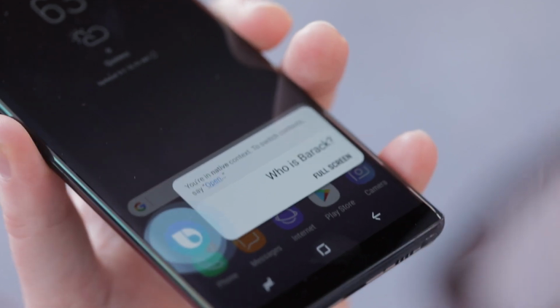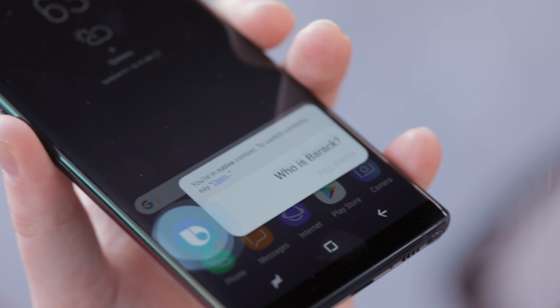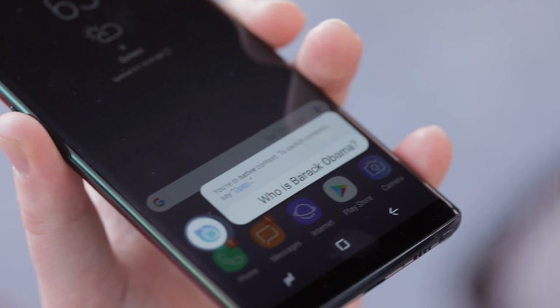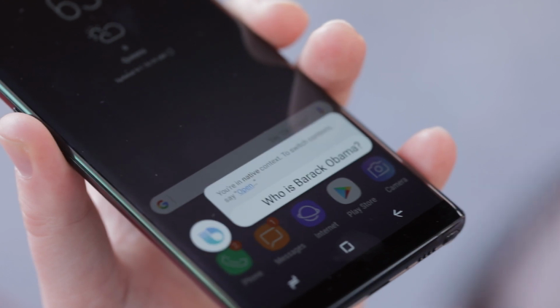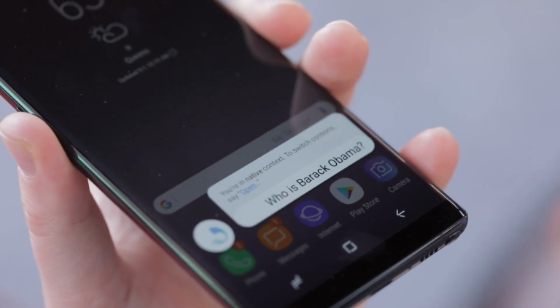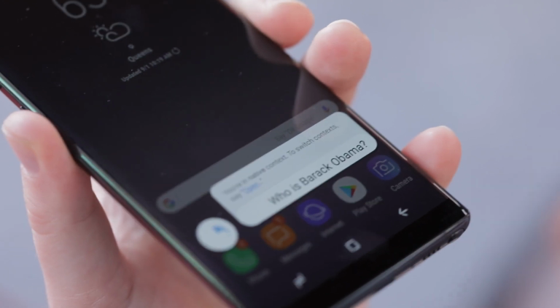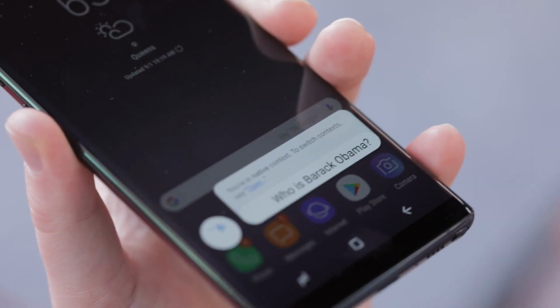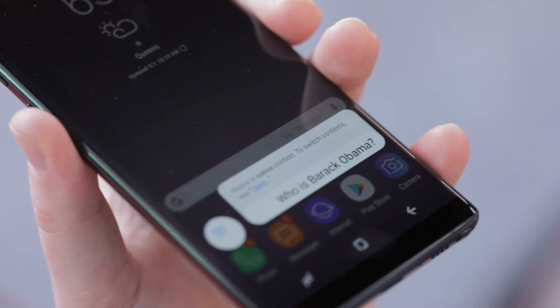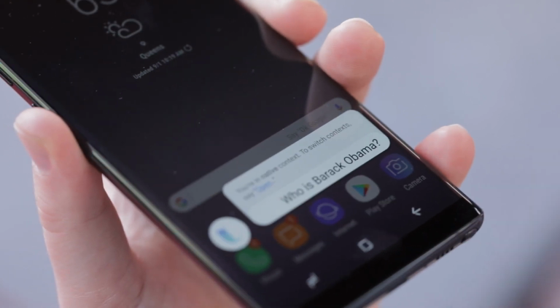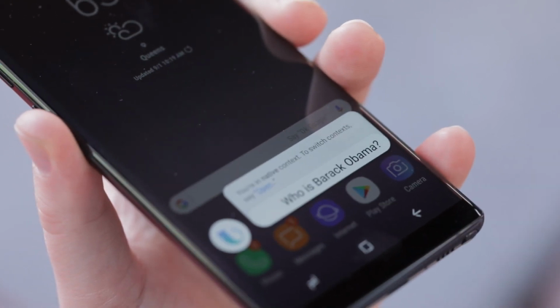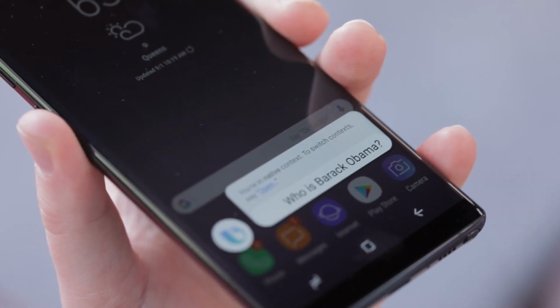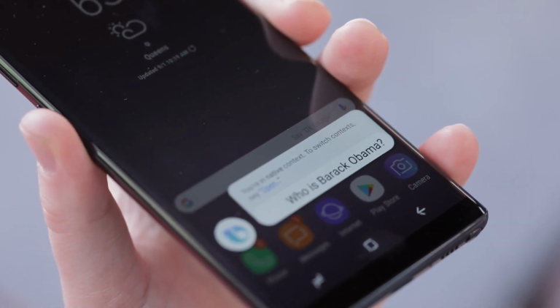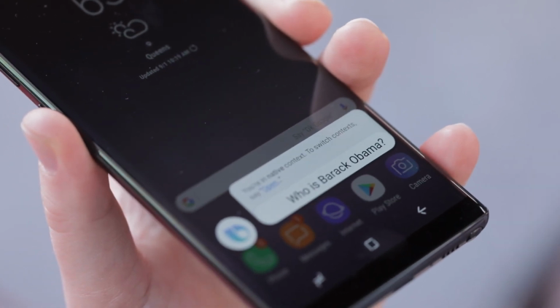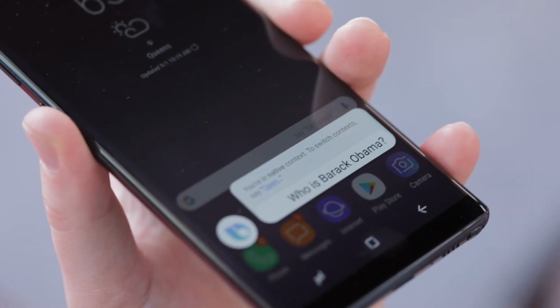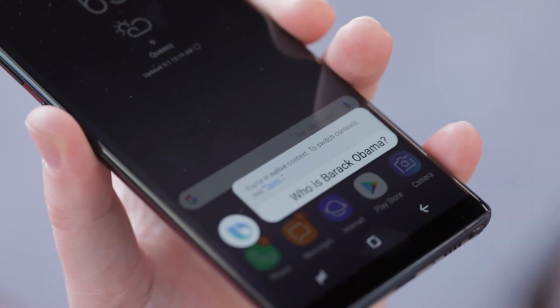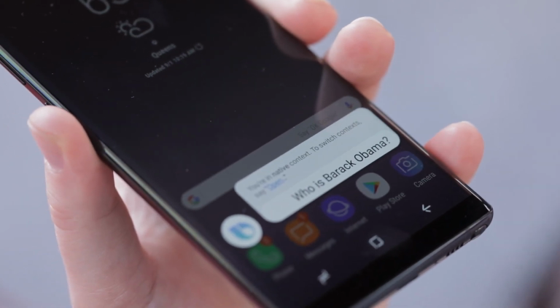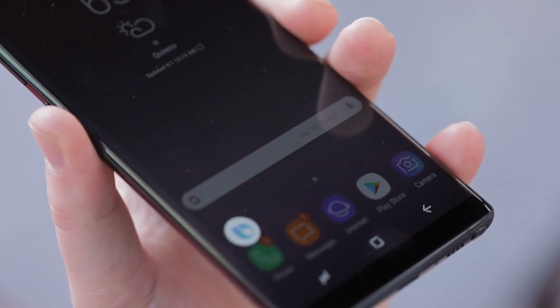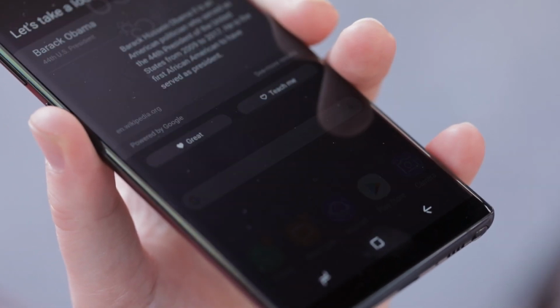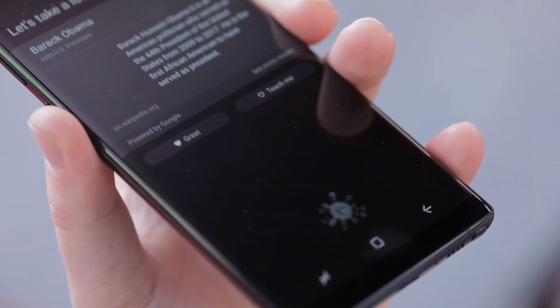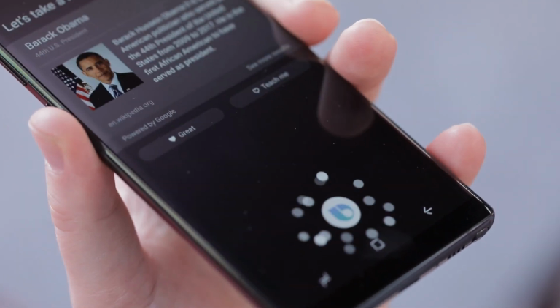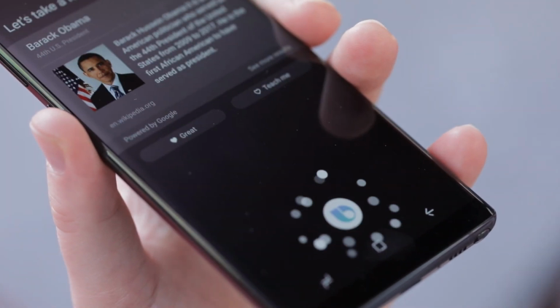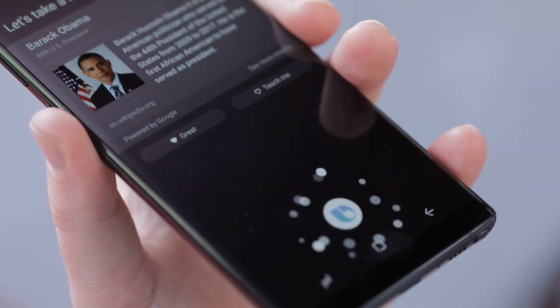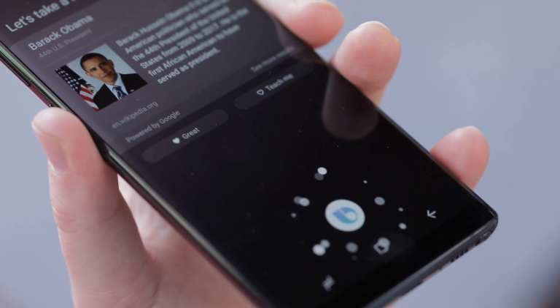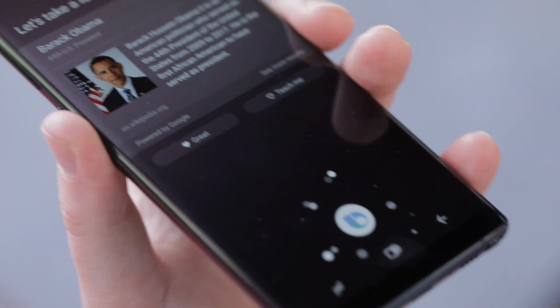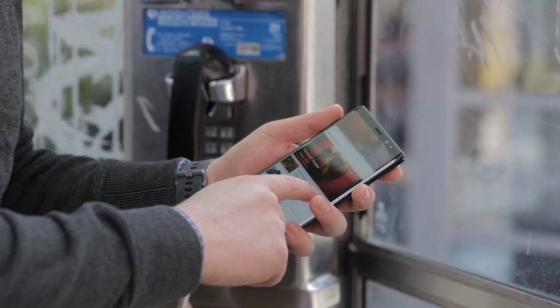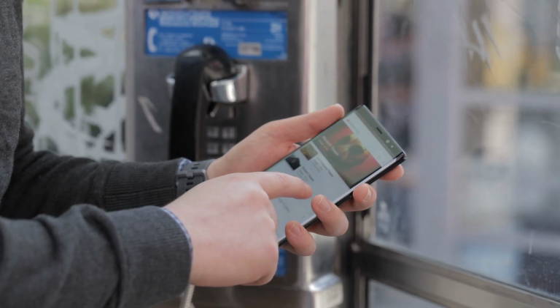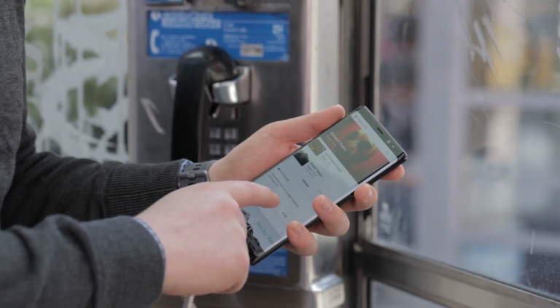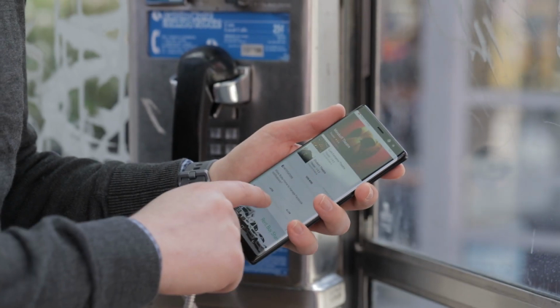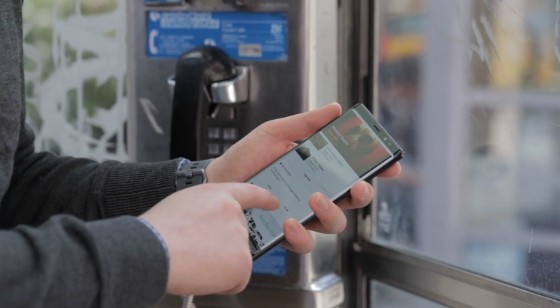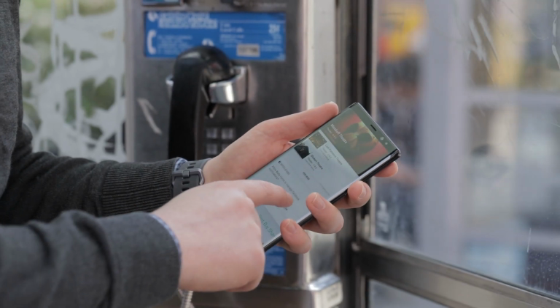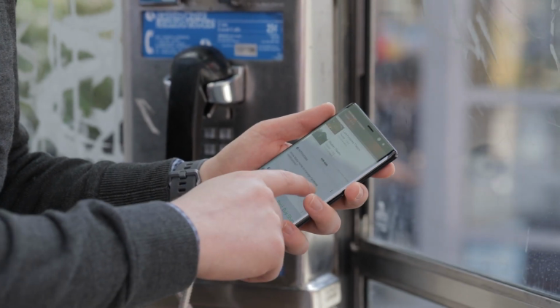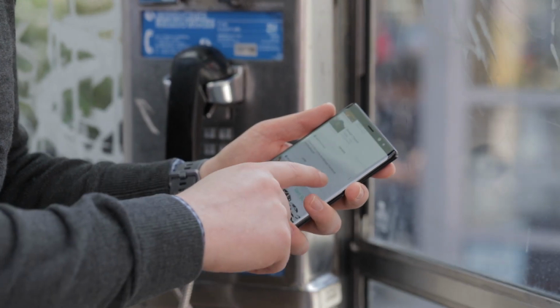Bixby is also back with a devoted button. The smart assistant still has some work to do, but it's moving in the right direction.